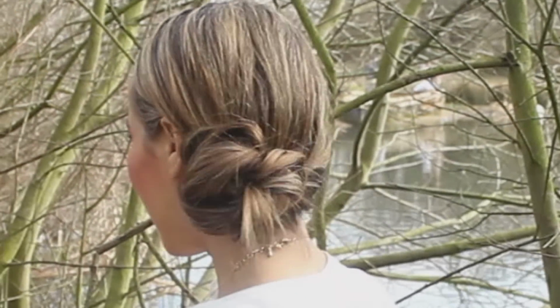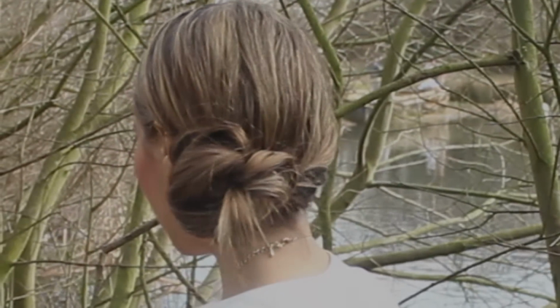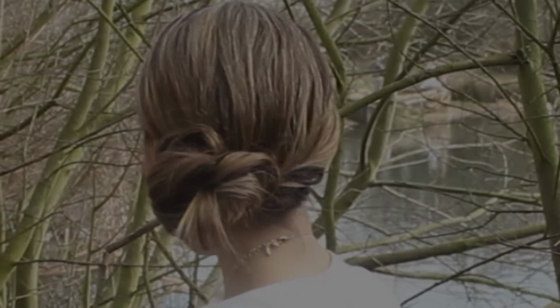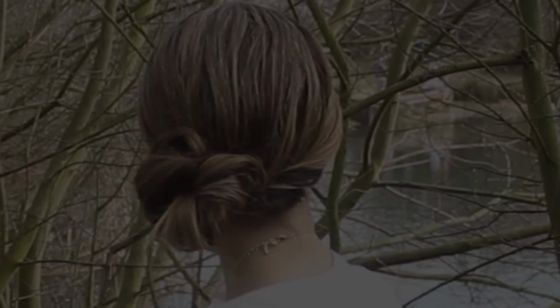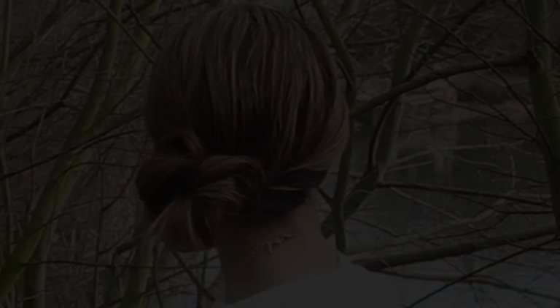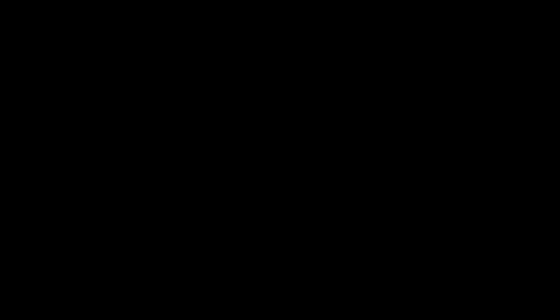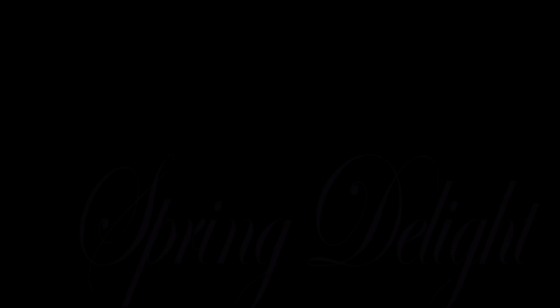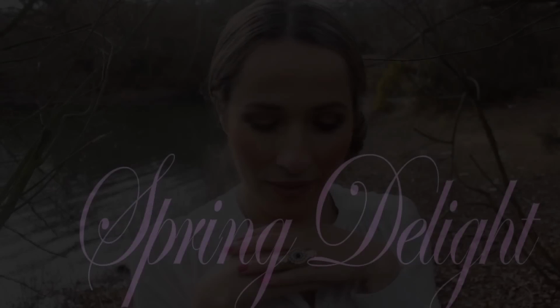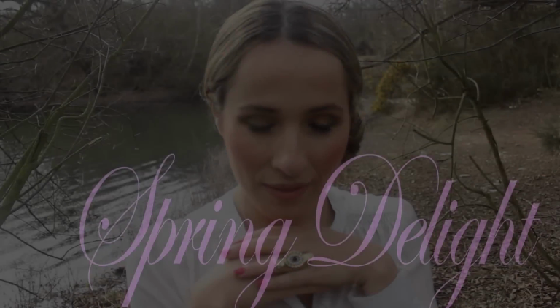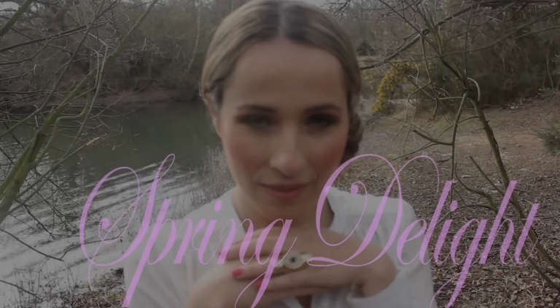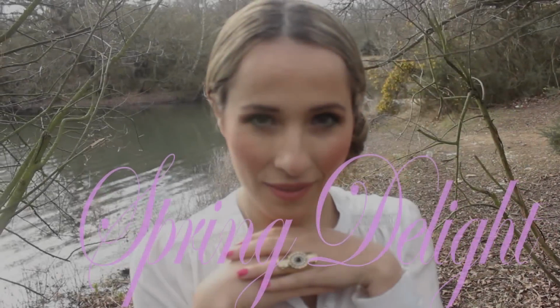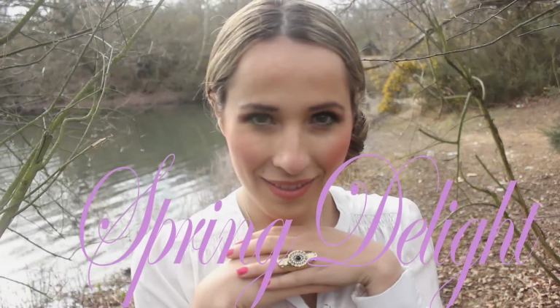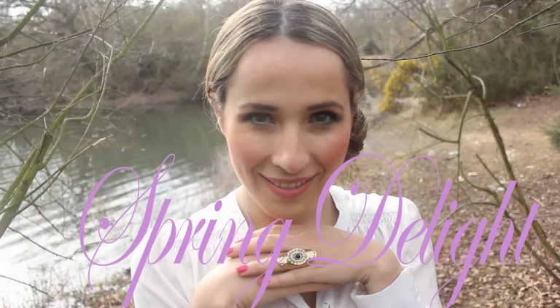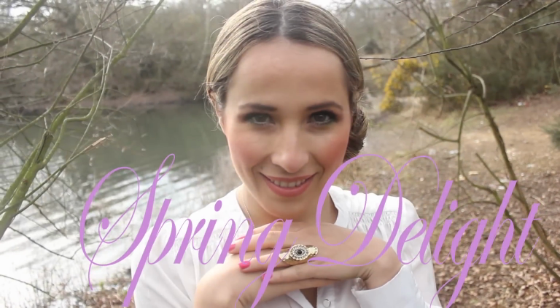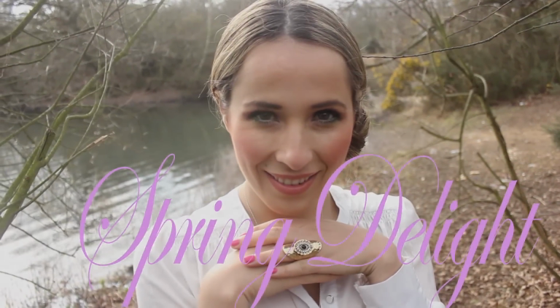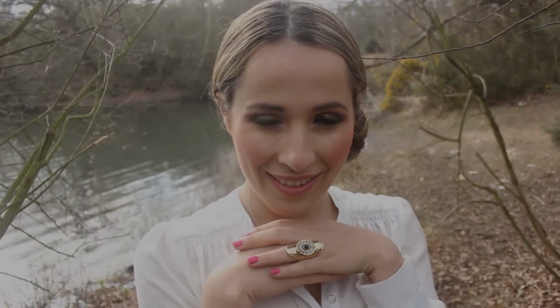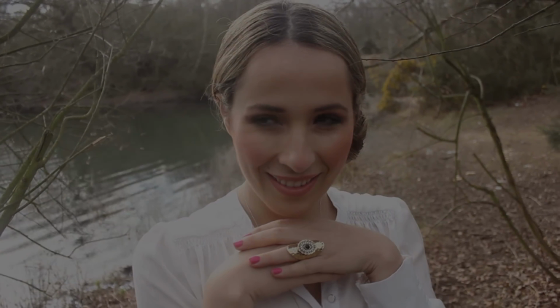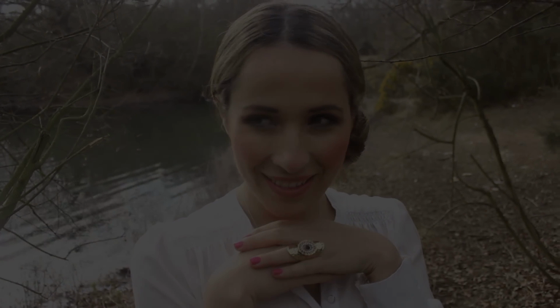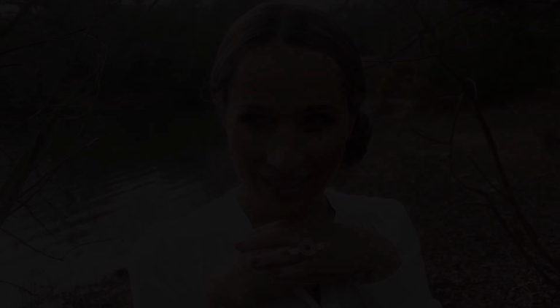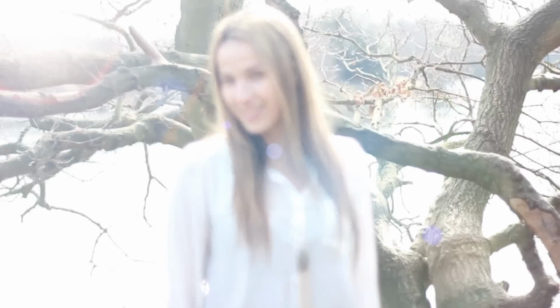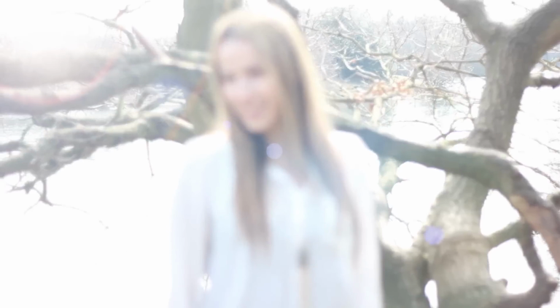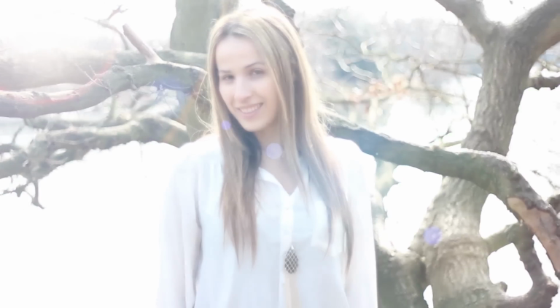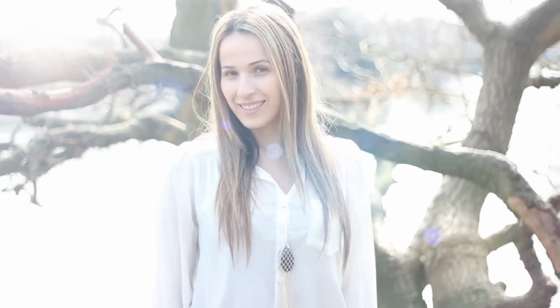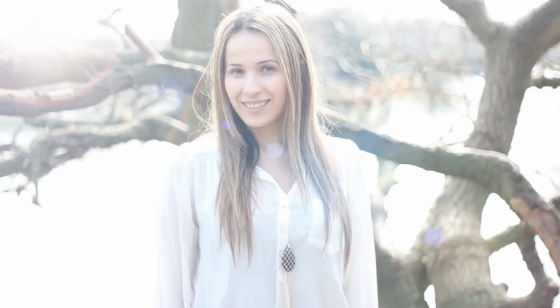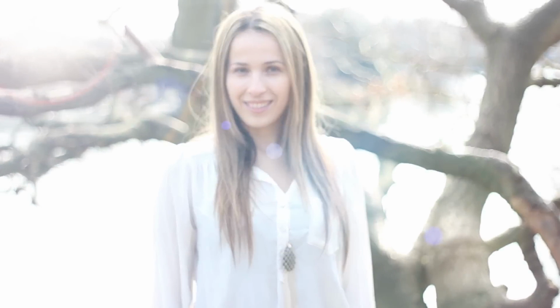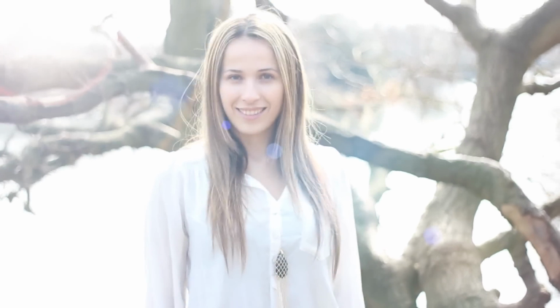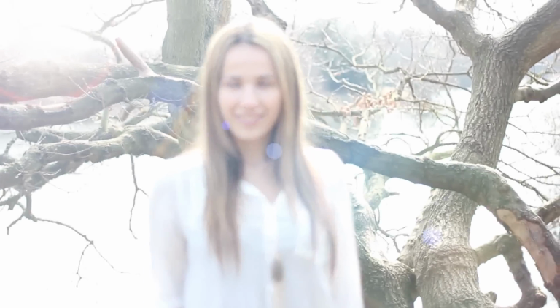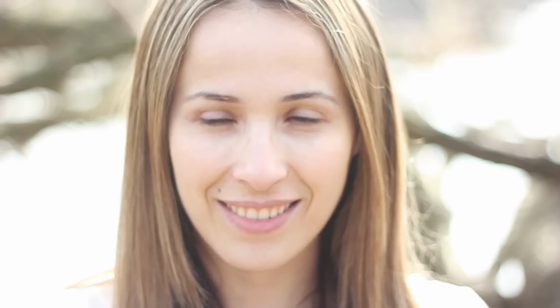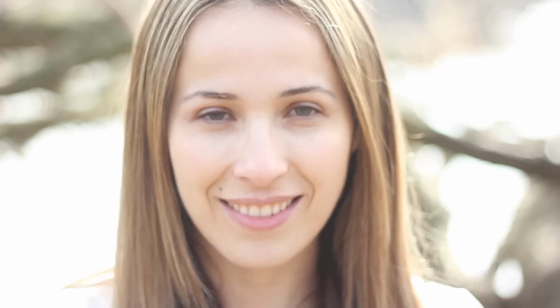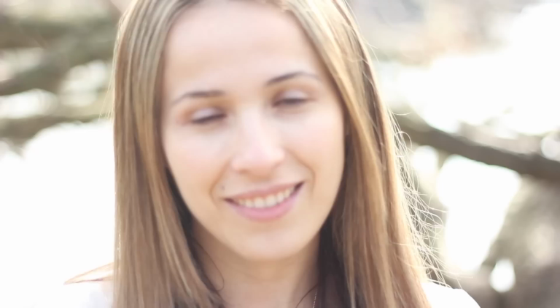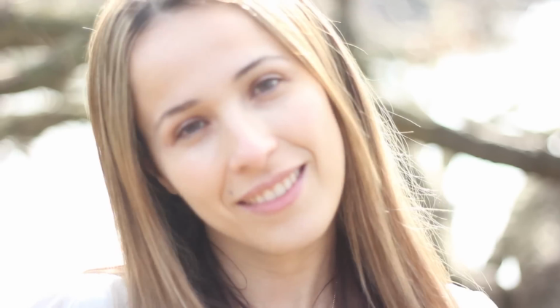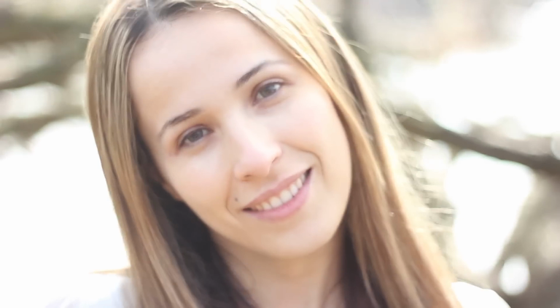Welcome to Yasmin's creation. I'm going to show you how to make this lovely spring makeover. On y va?